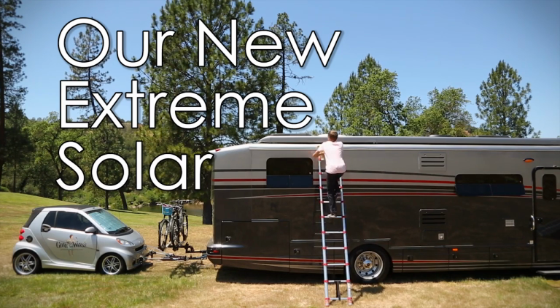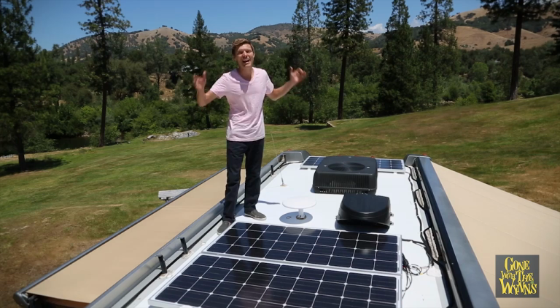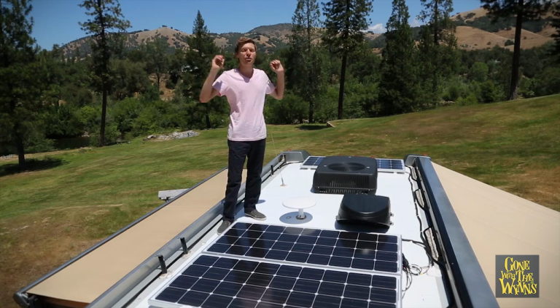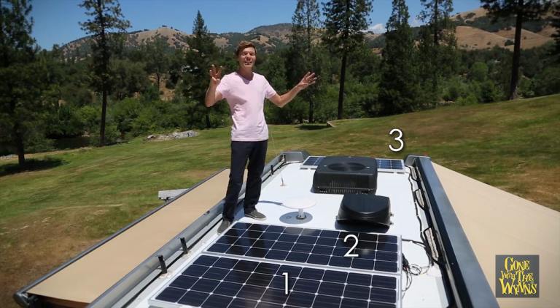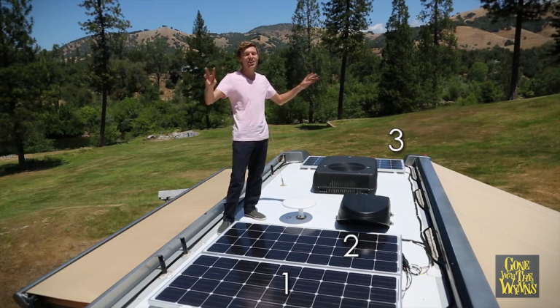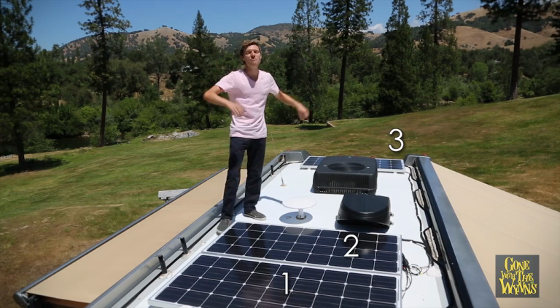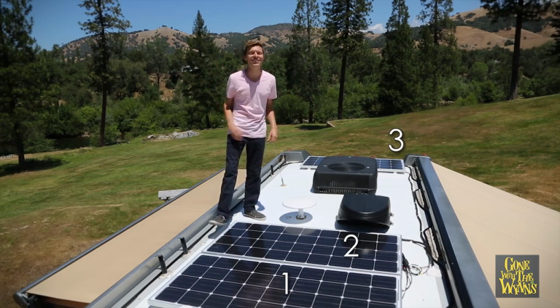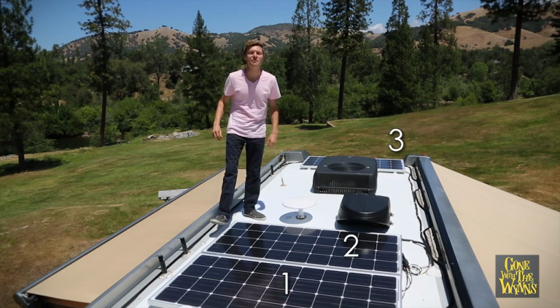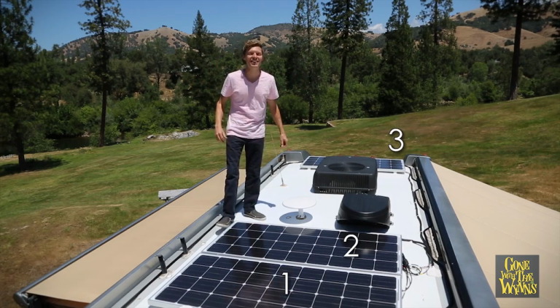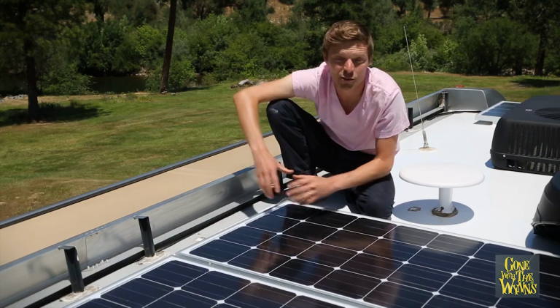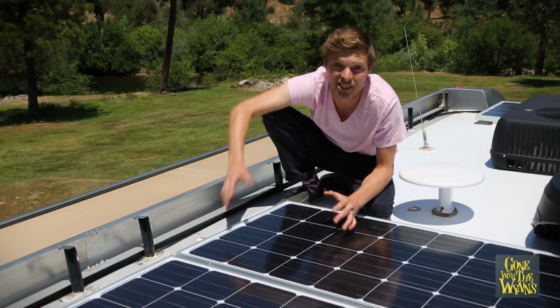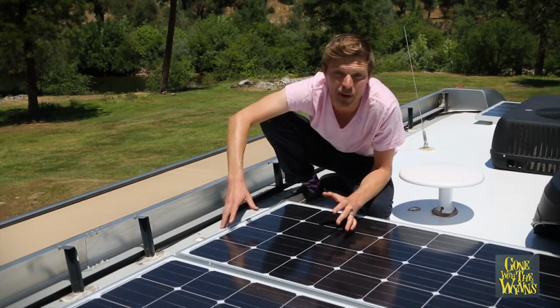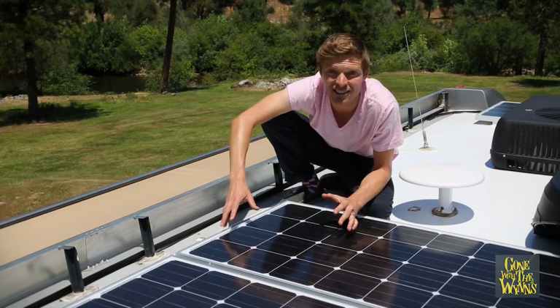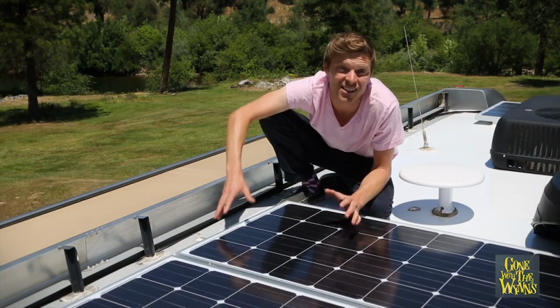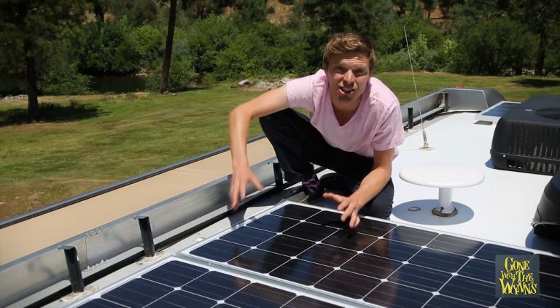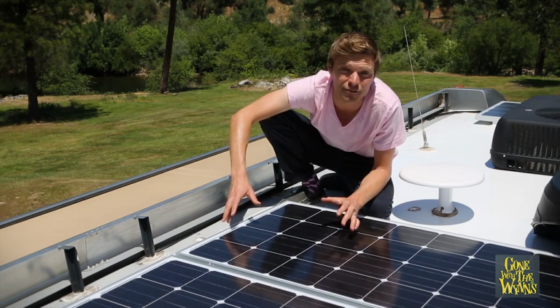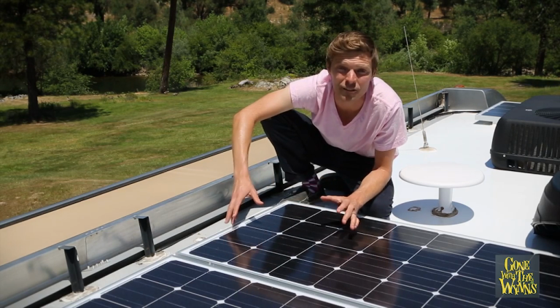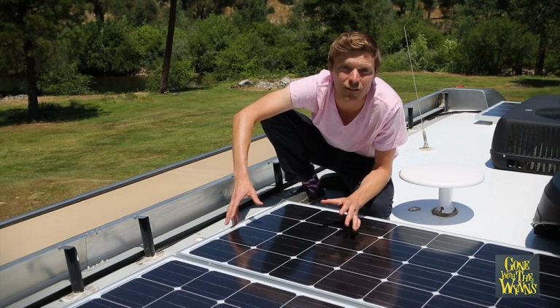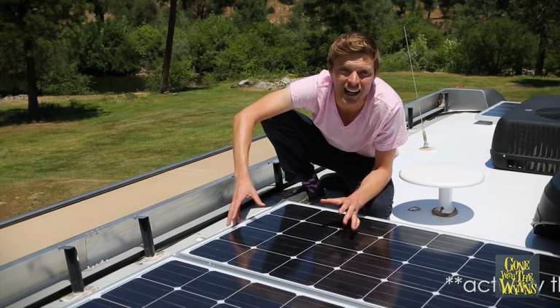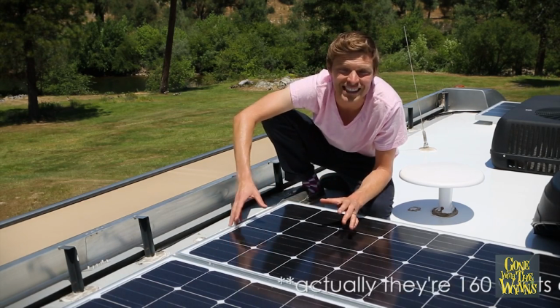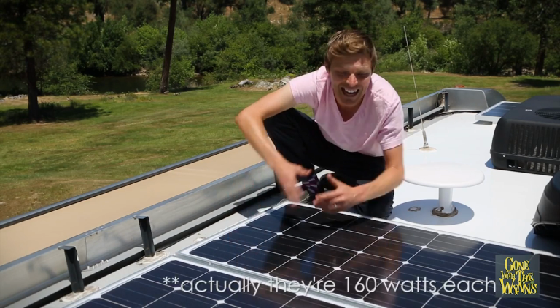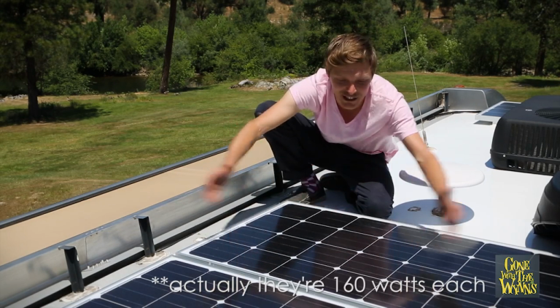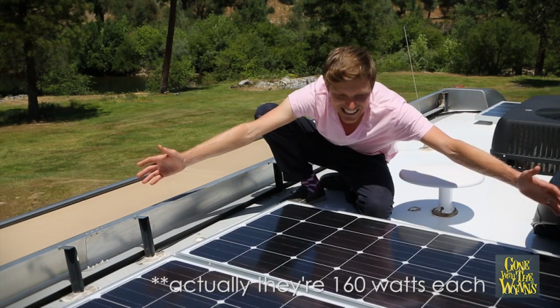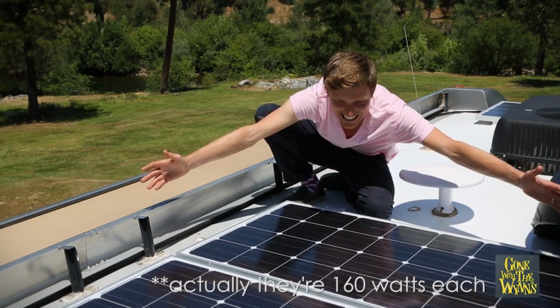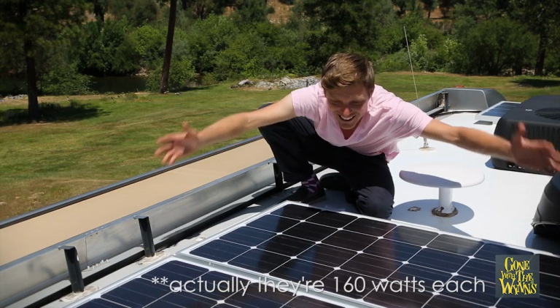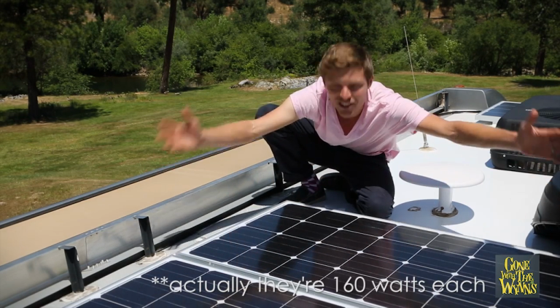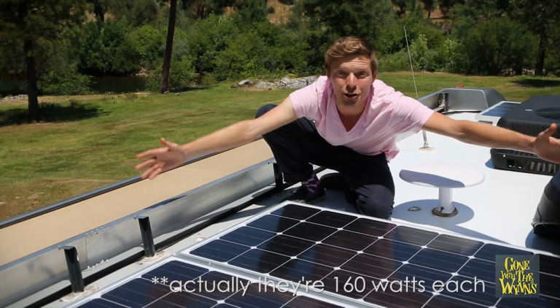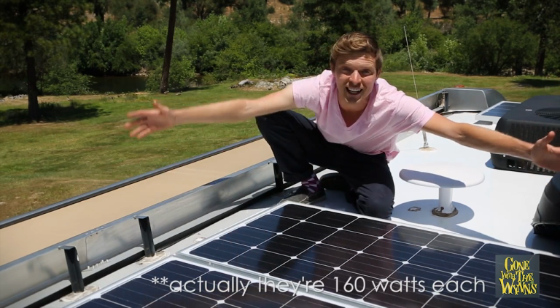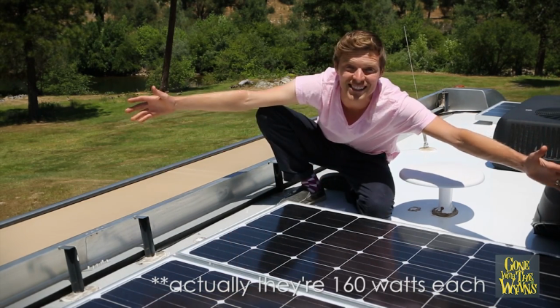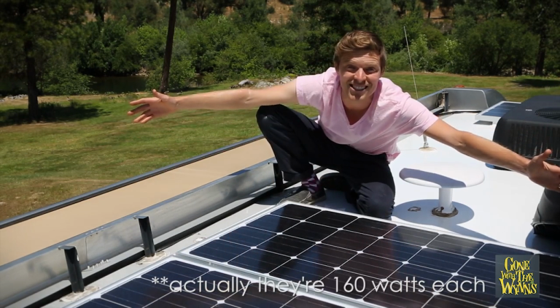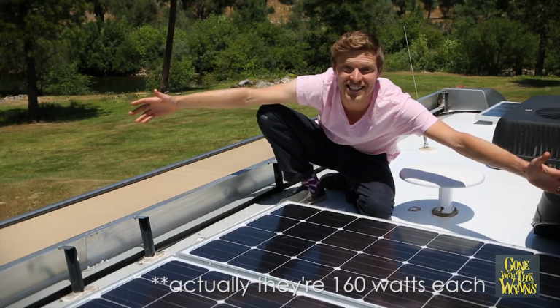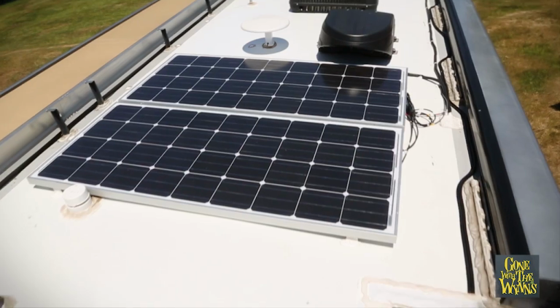We have three giant panels up here. Each of these panels is 155 watts, and as you can see, no shaded cells this time.